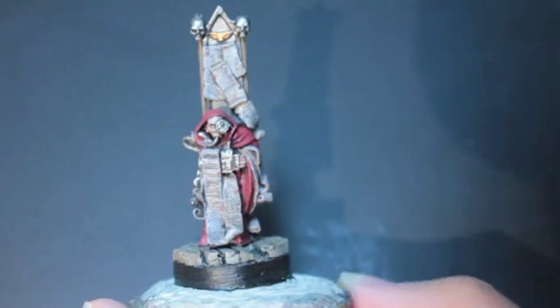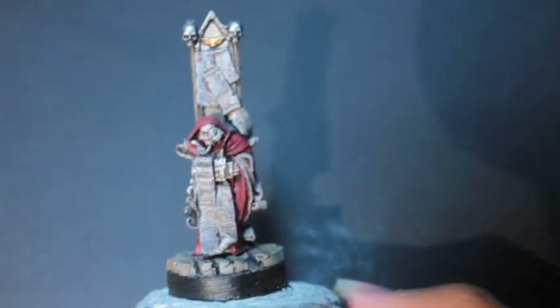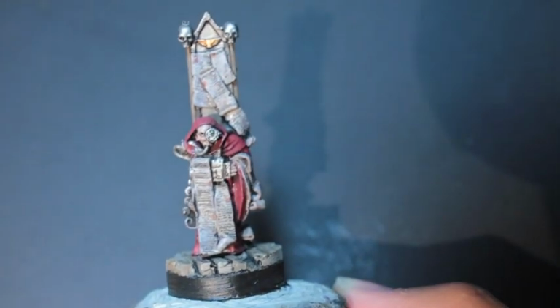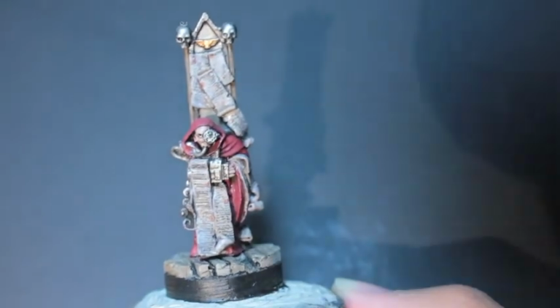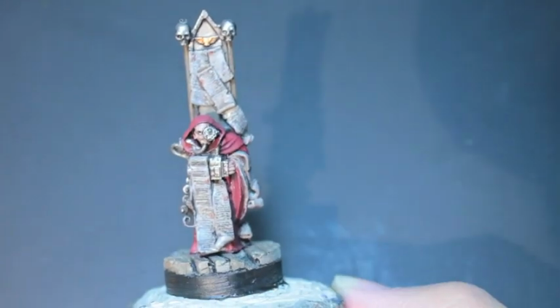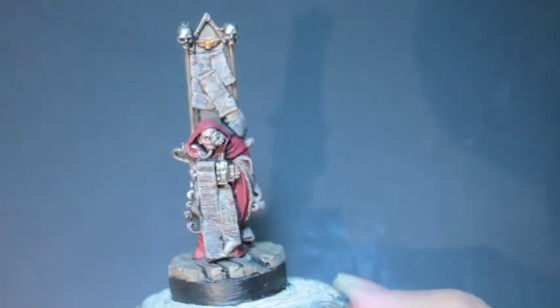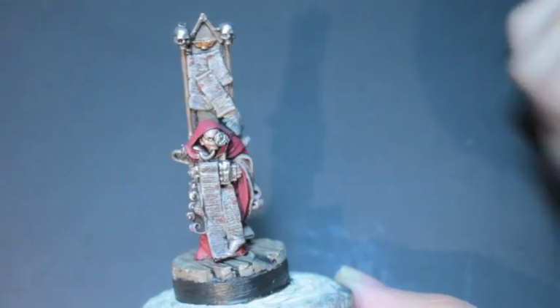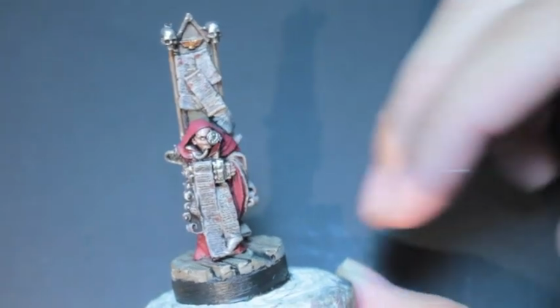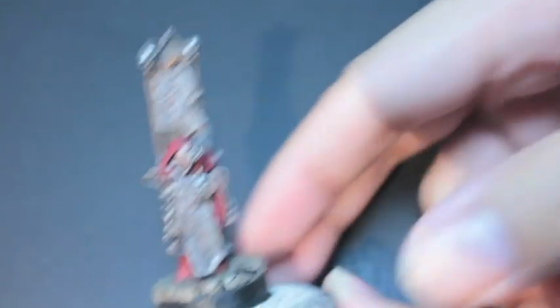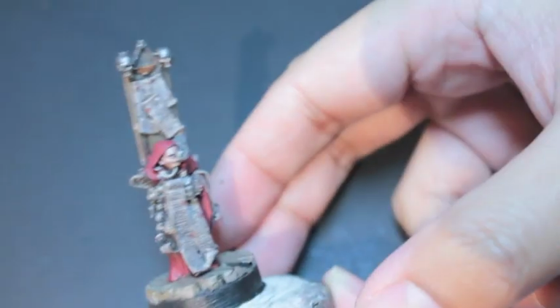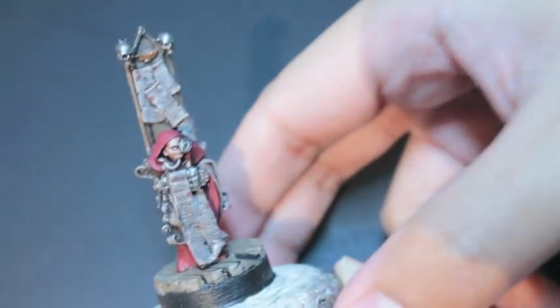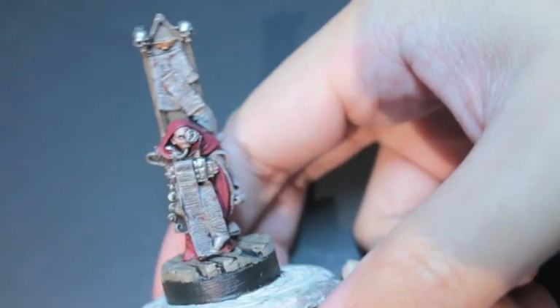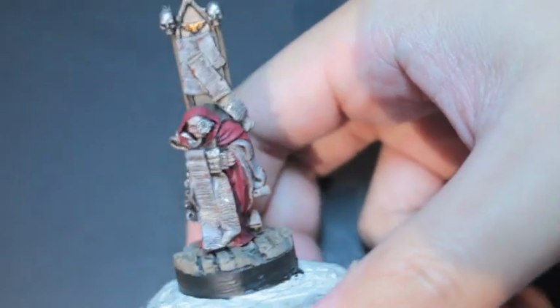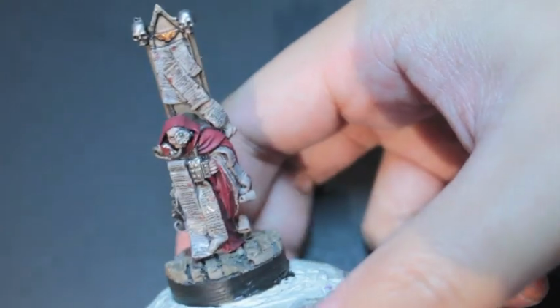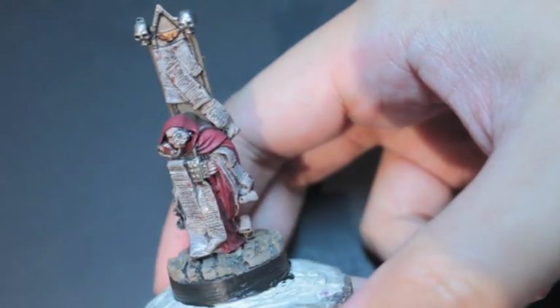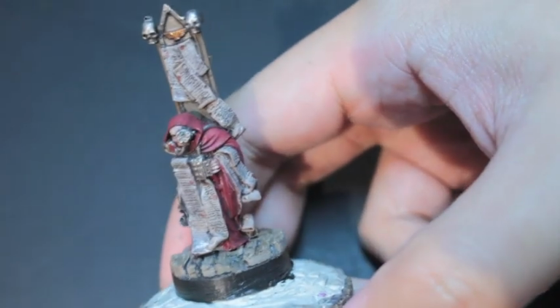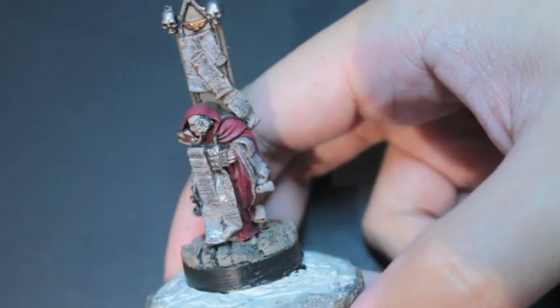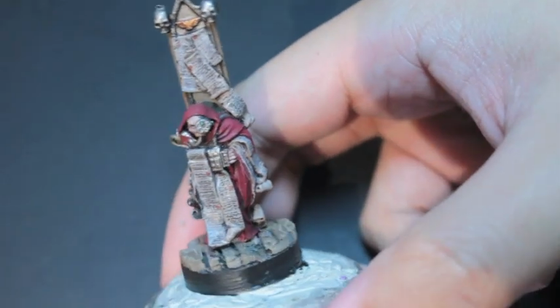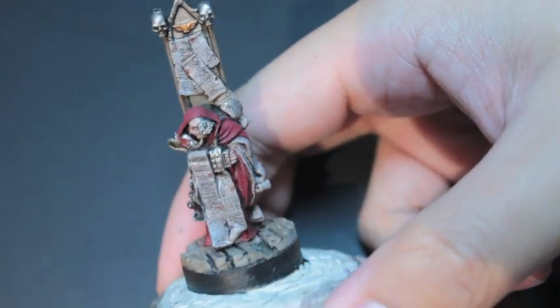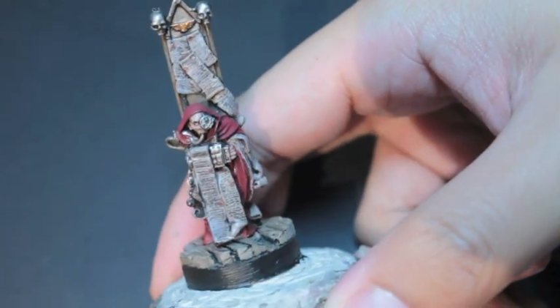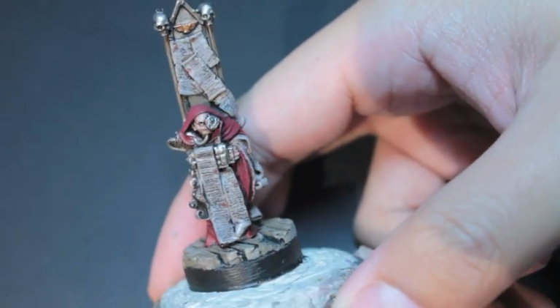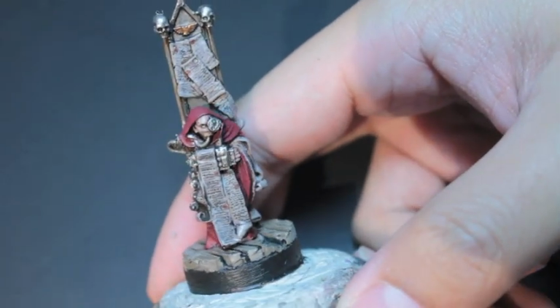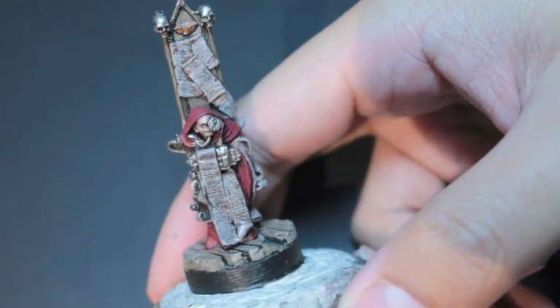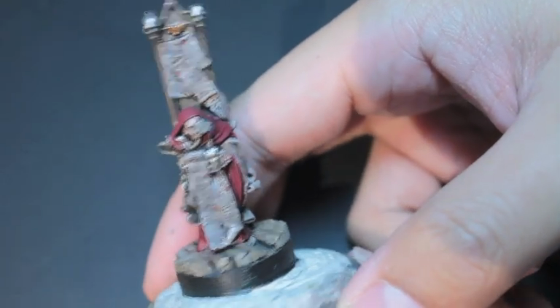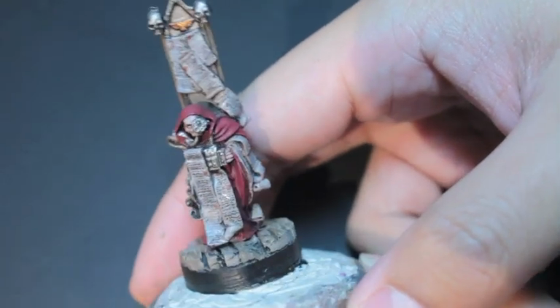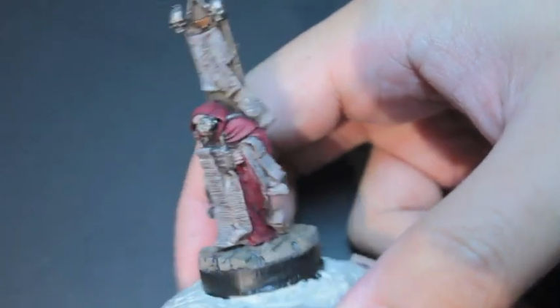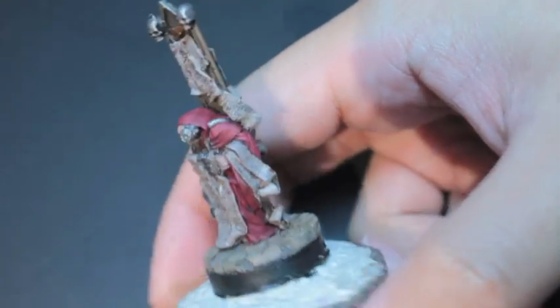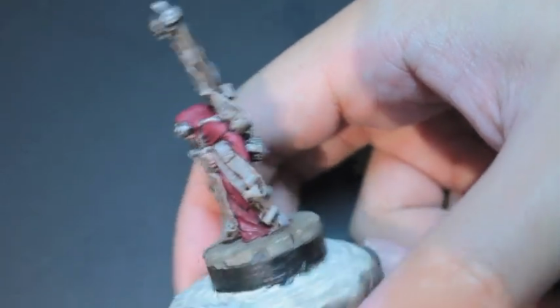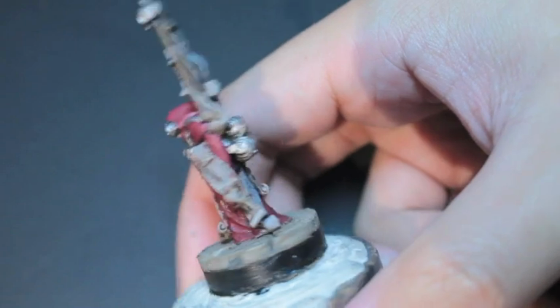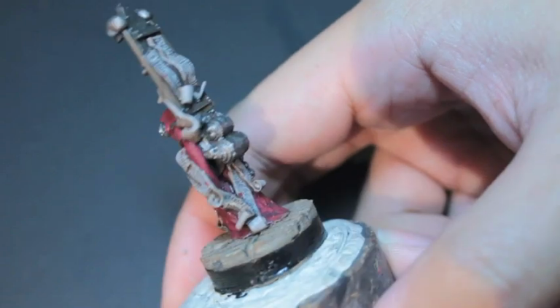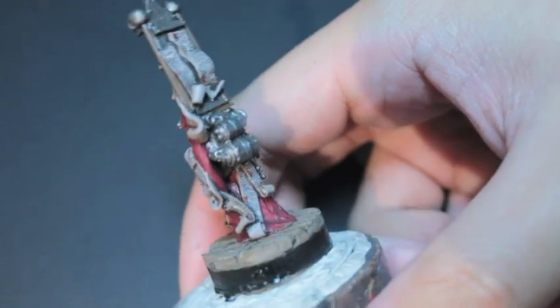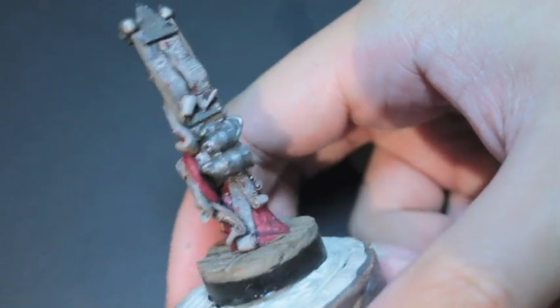What up players? It's Warboss Tey up in his mugs. Some of you might recognize this little fella. I'm going to teach you today how to do faded parchment.